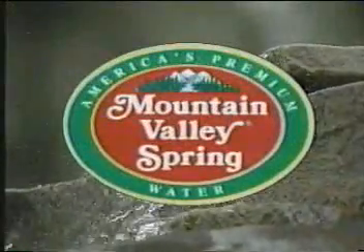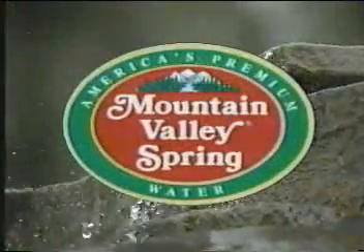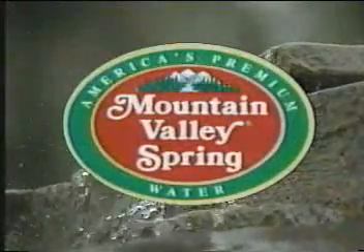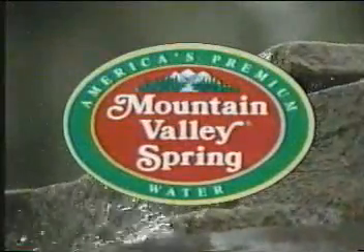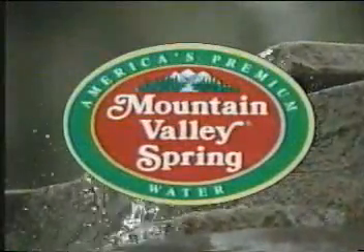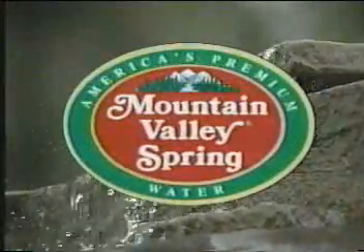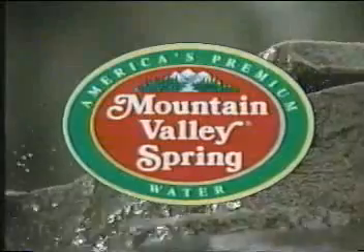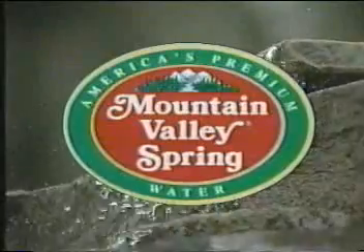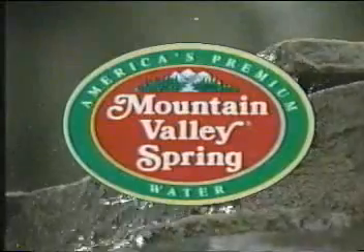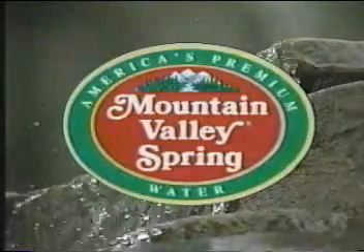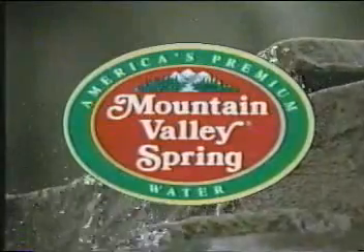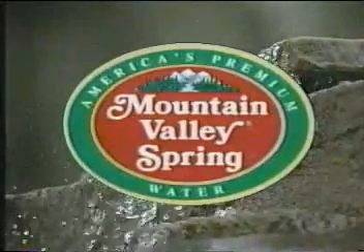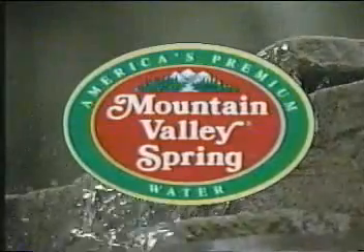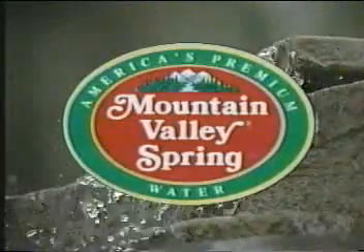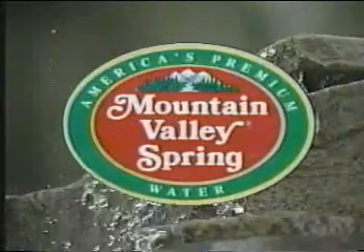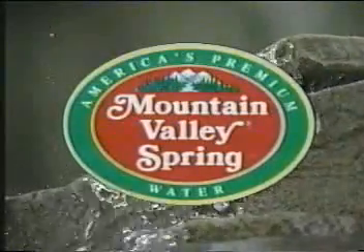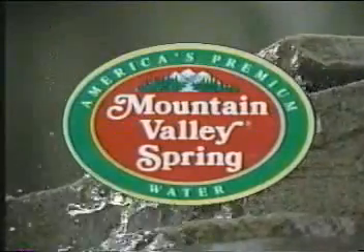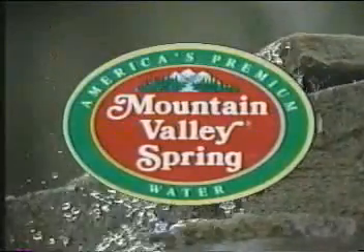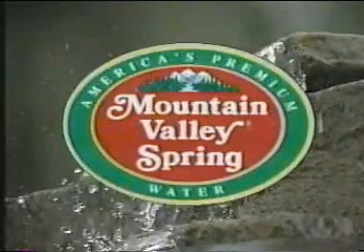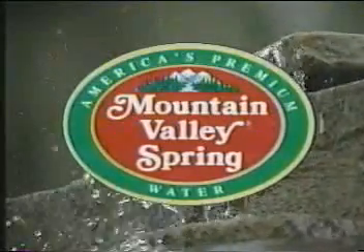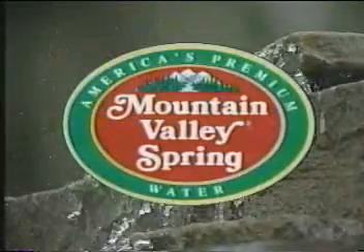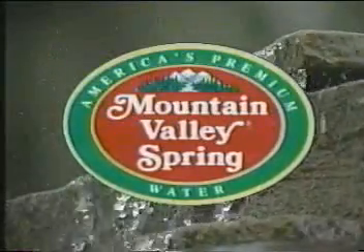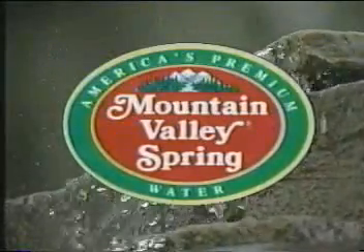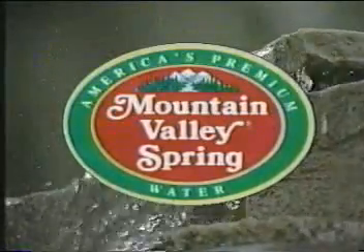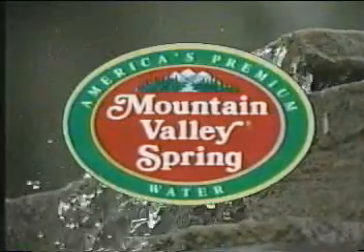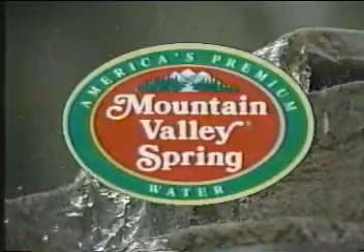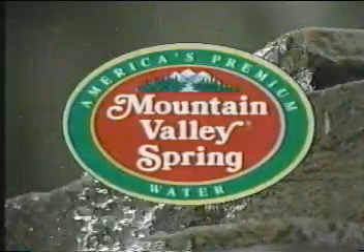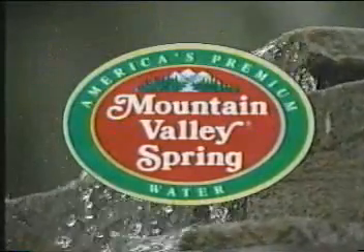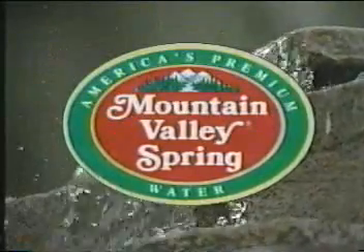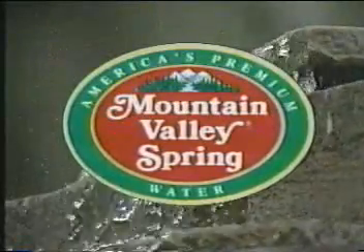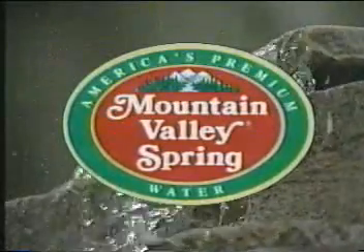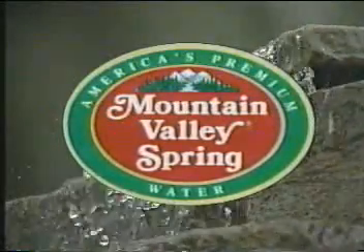With Mountain Valley, the past and the present merge to give consumers that which is sincerely American — Mountain Valley, America's premium spring water.